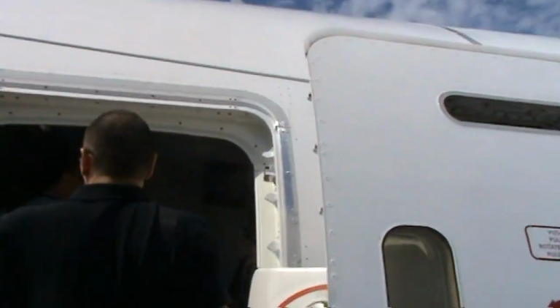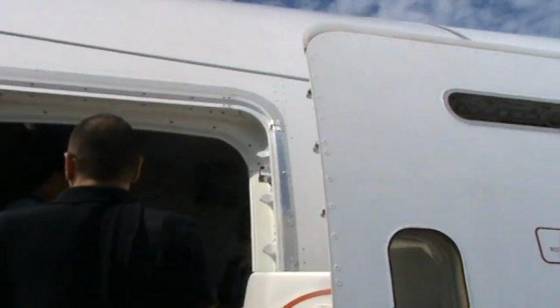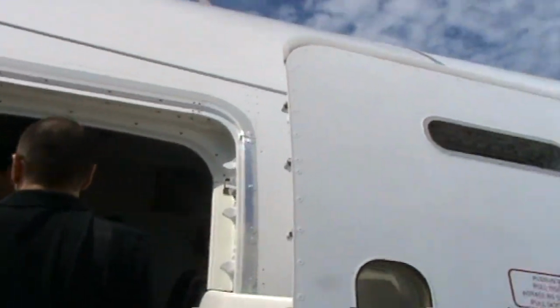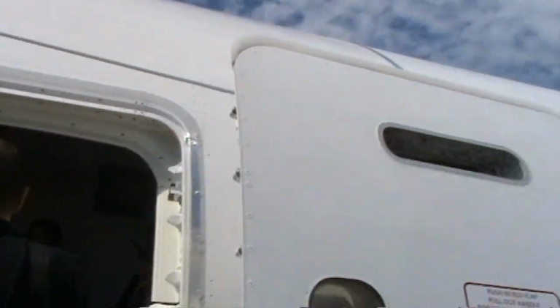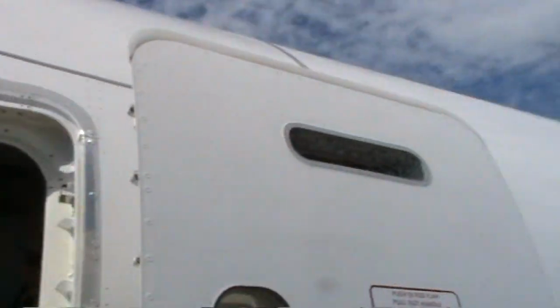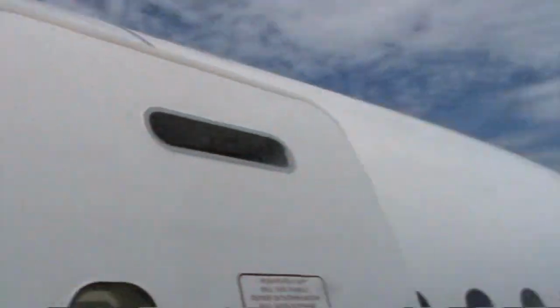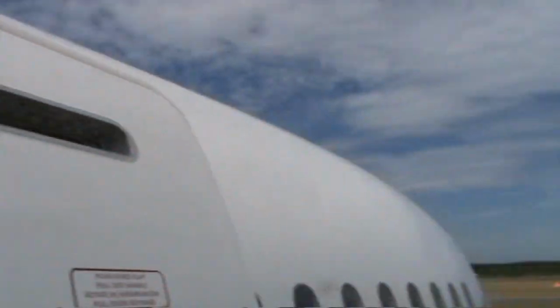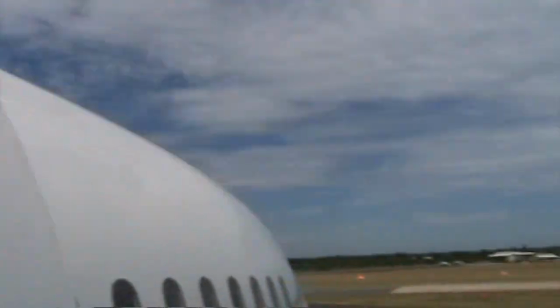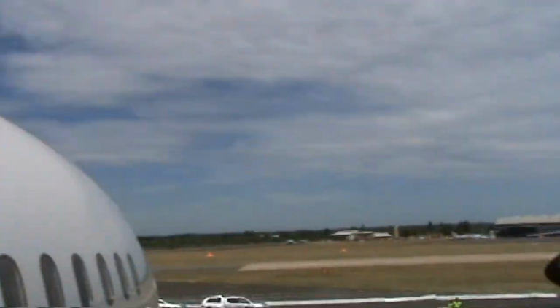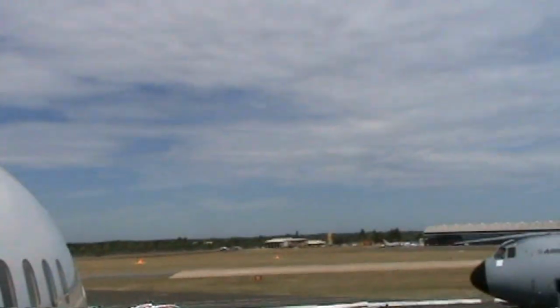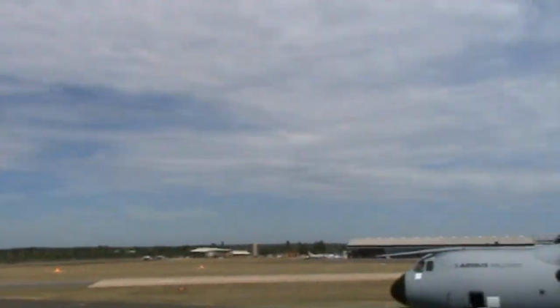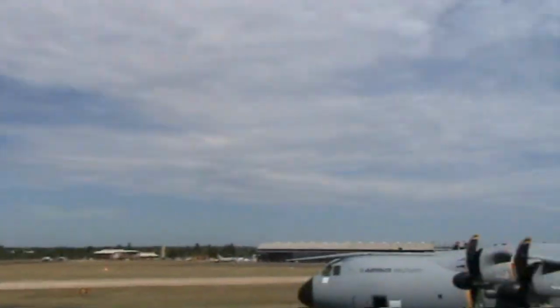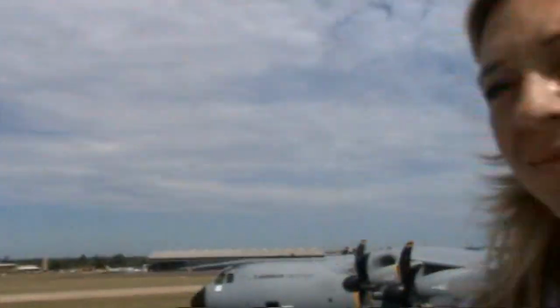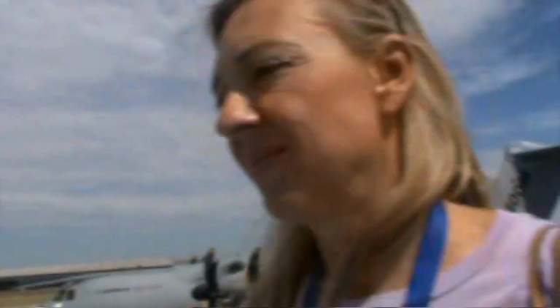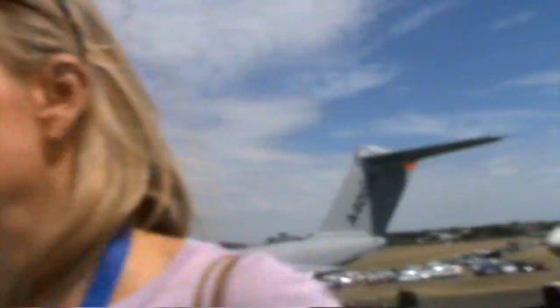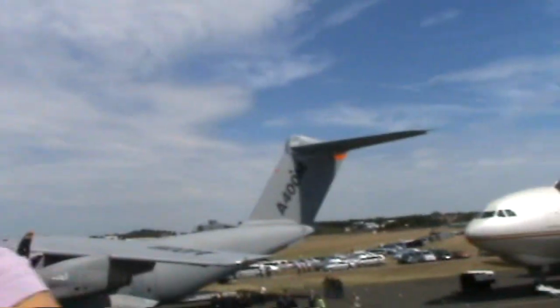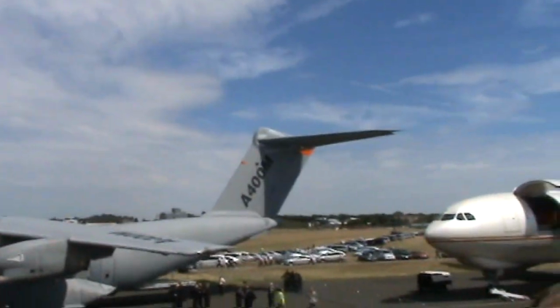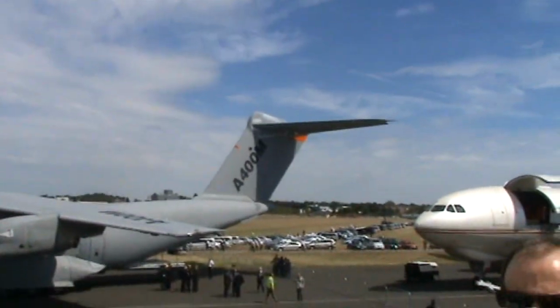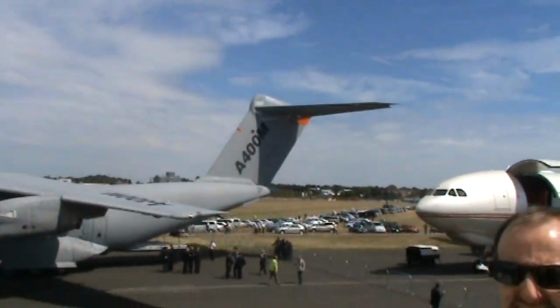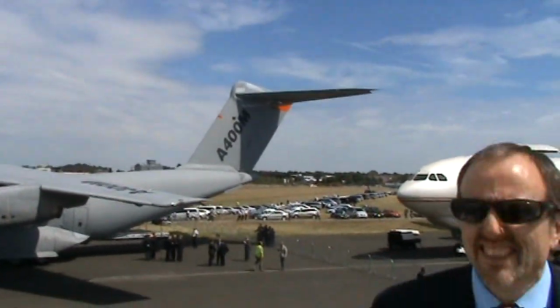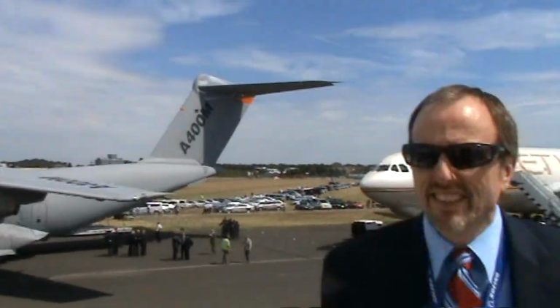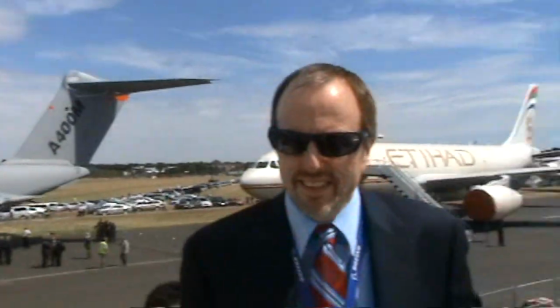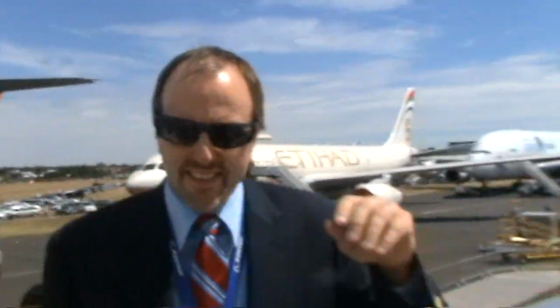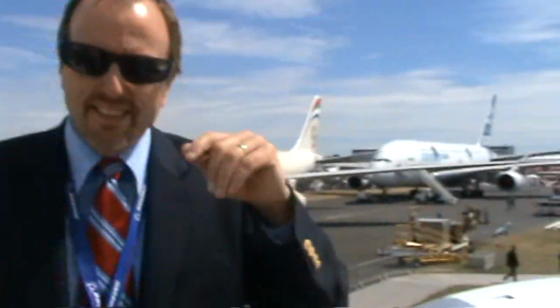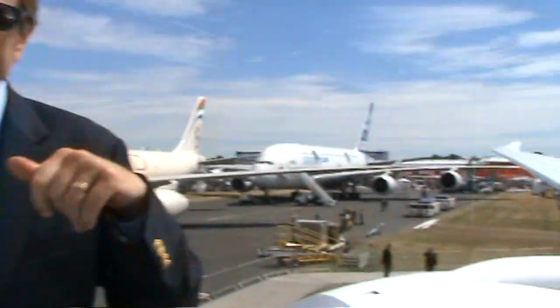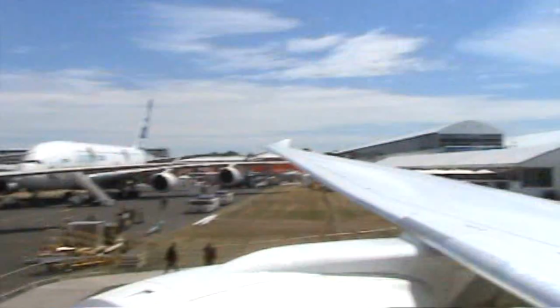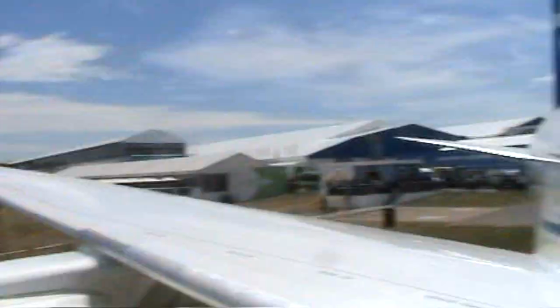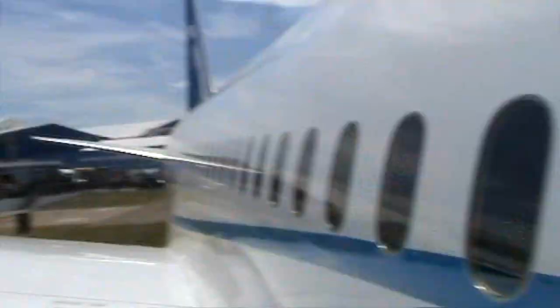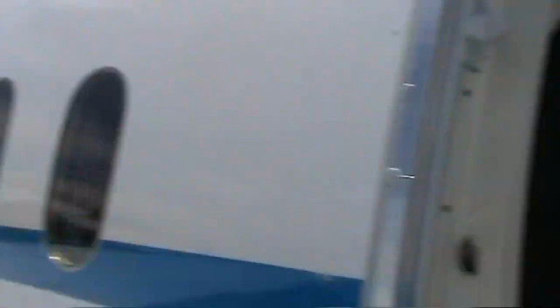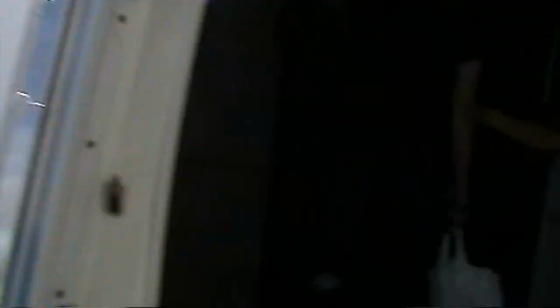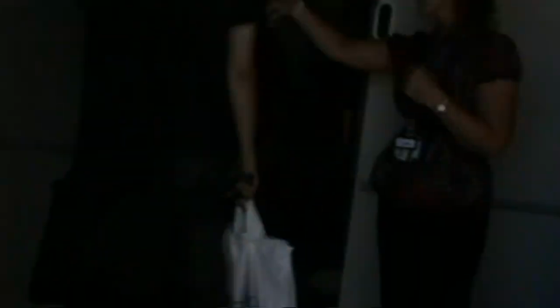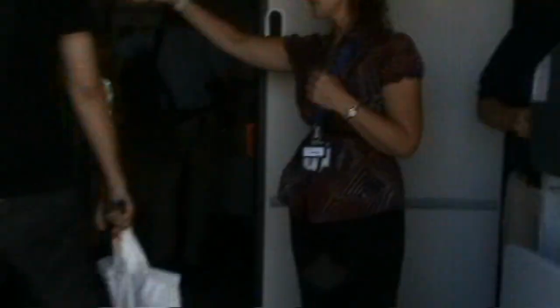As you can see, the aircraft is quite busy with people. Hi, how are you? I'm going to dig around.